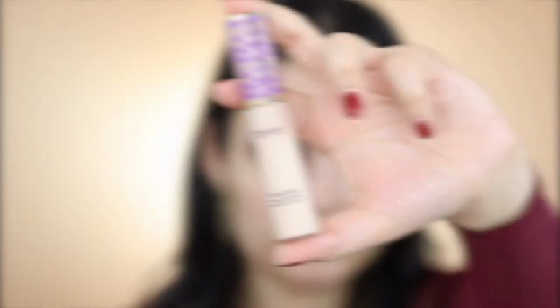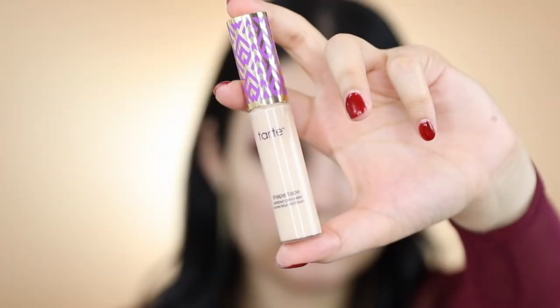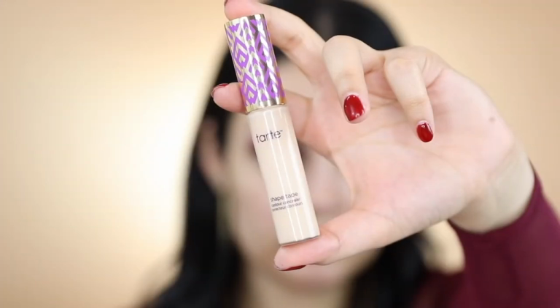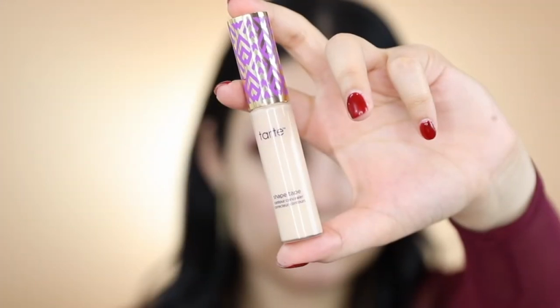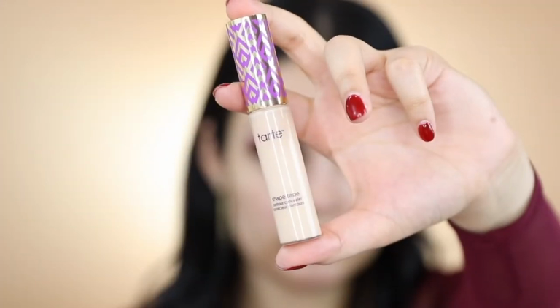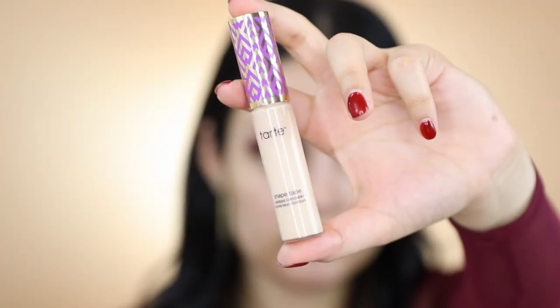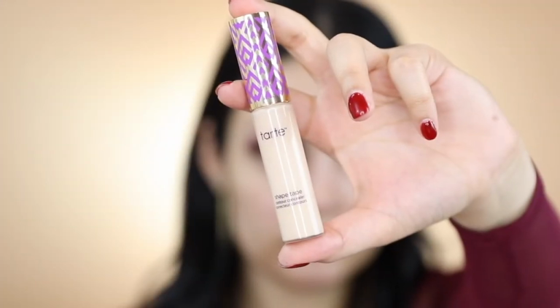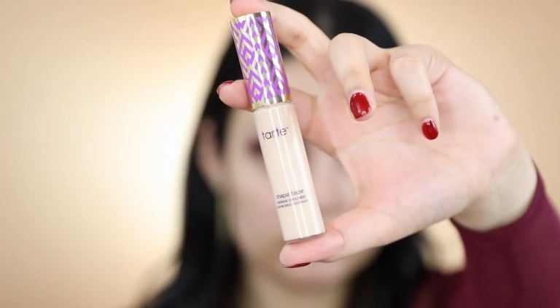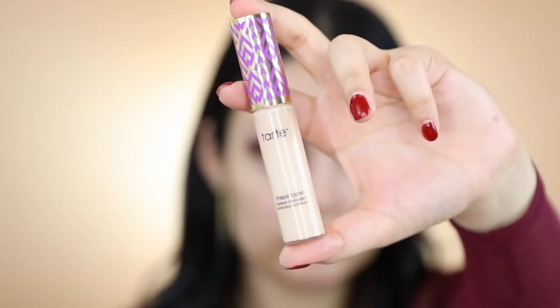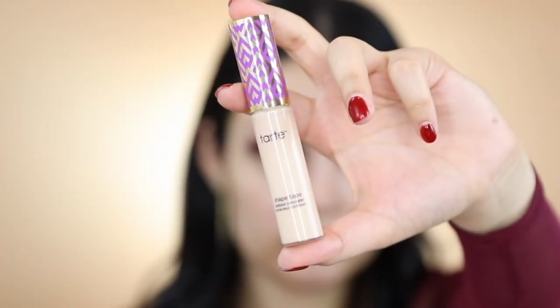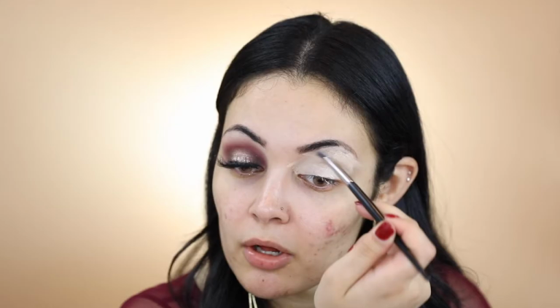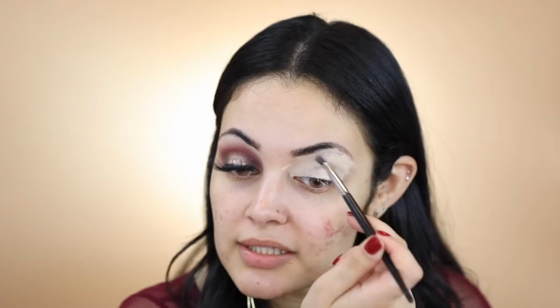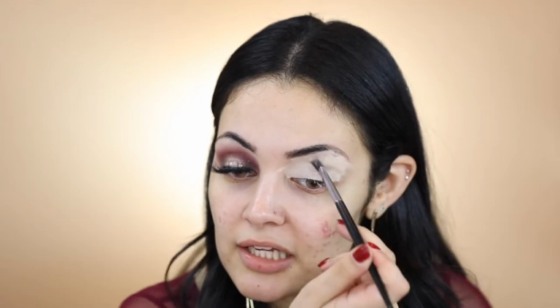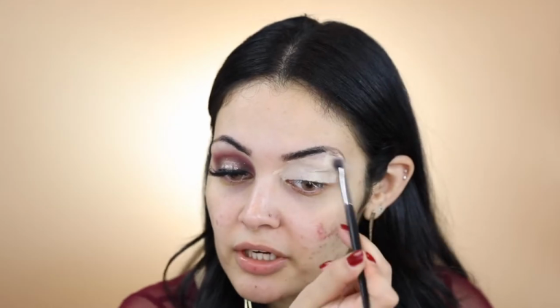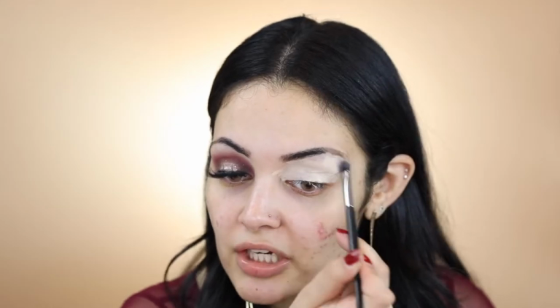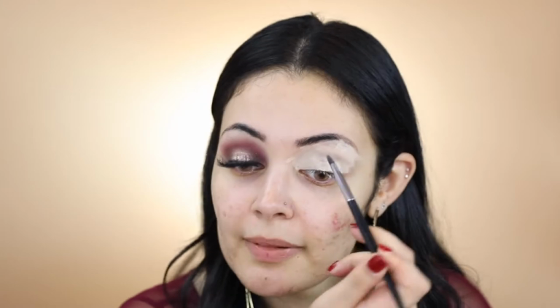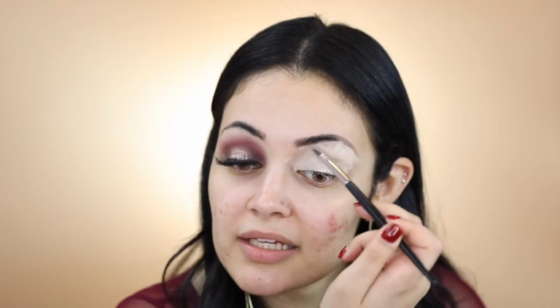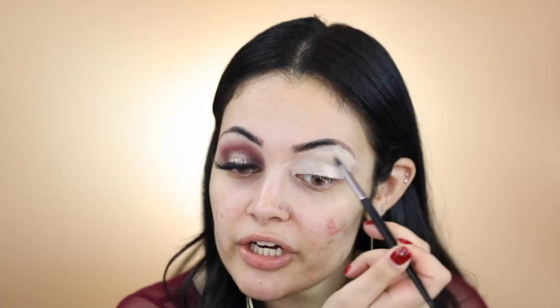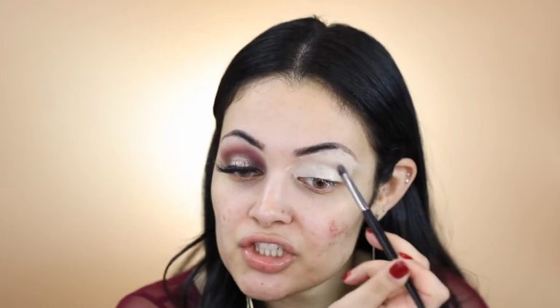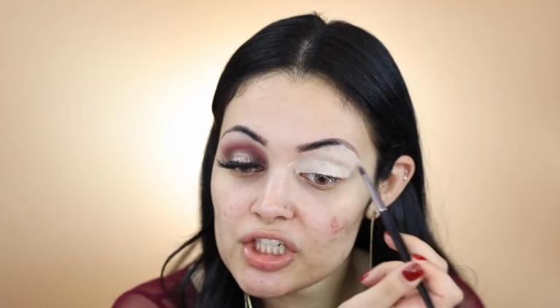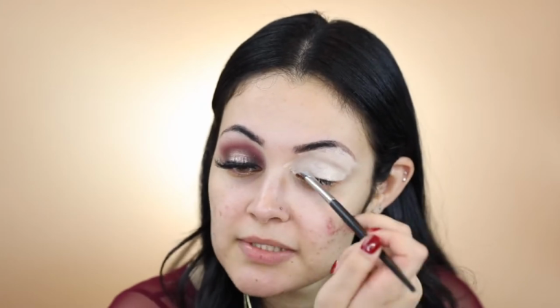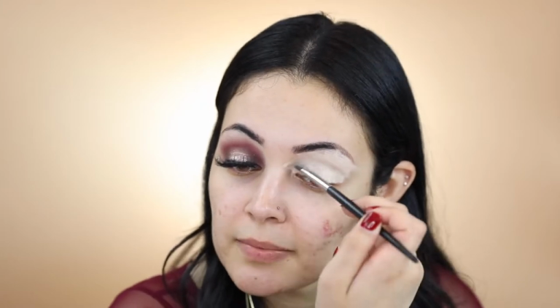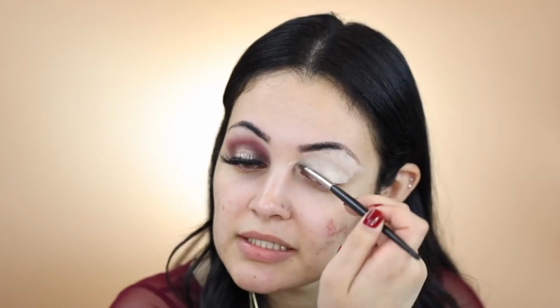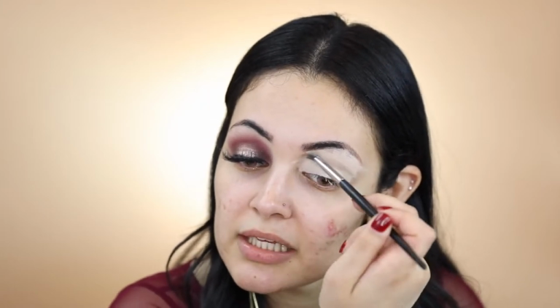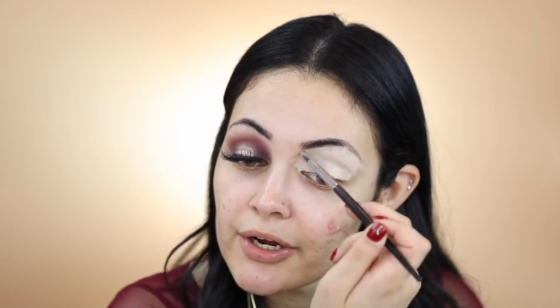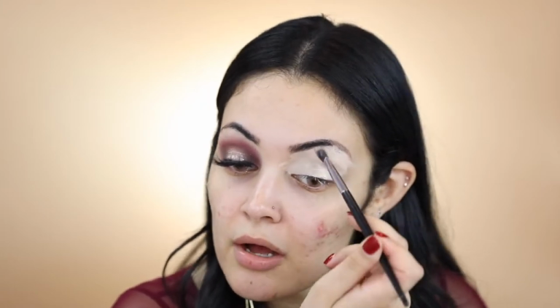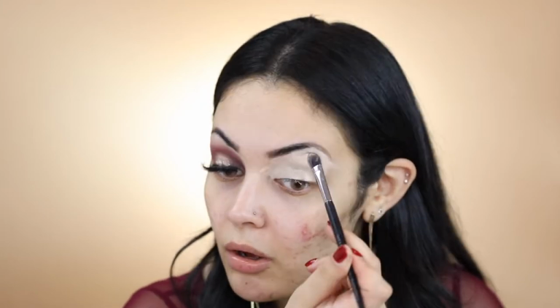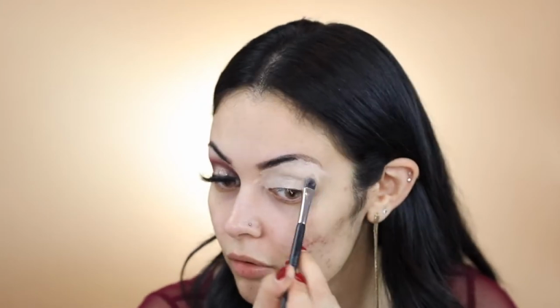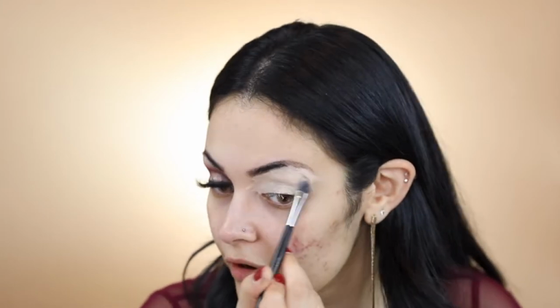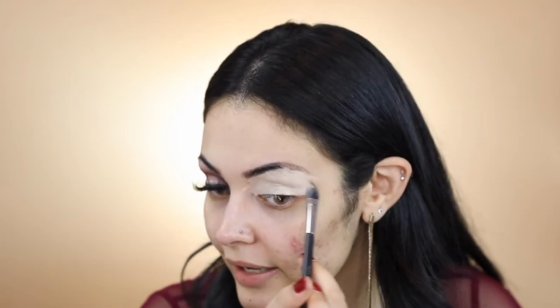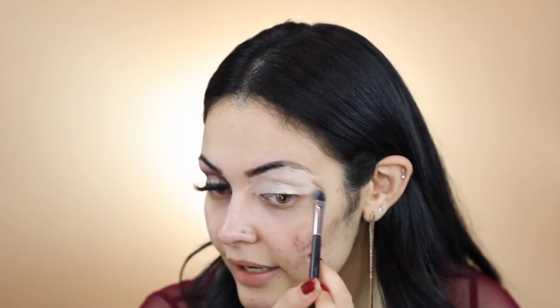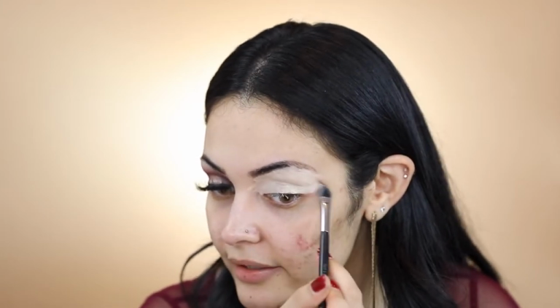To prime my eyes I'm going to use a small concealer brush and apply Tarte Shape Tape concealer all over my eyelid.